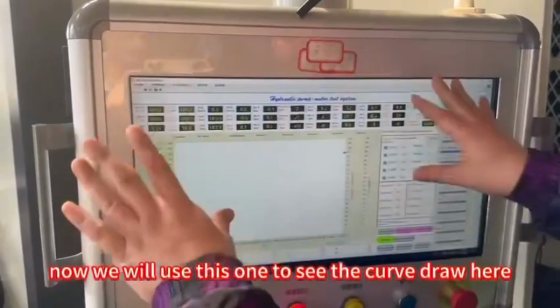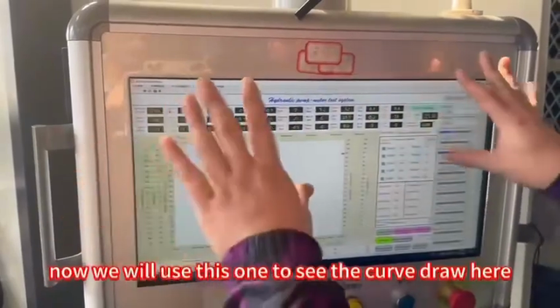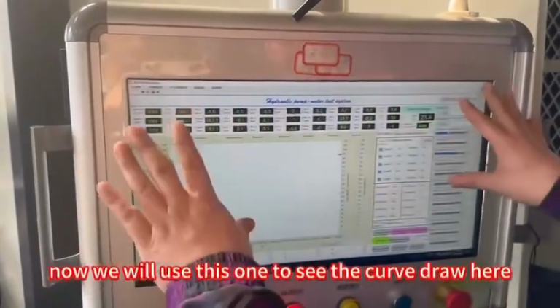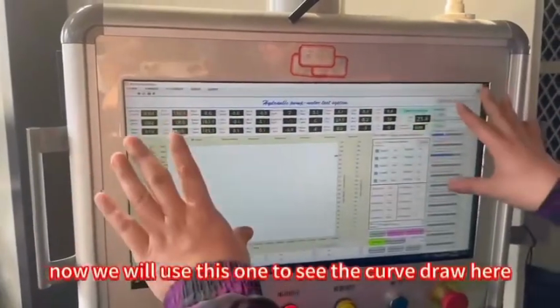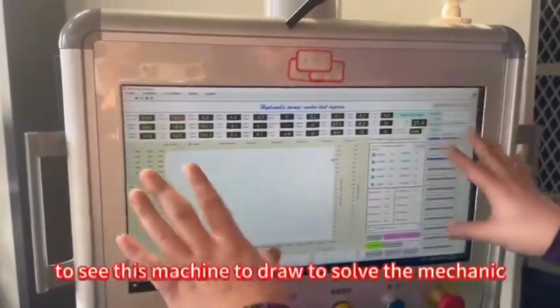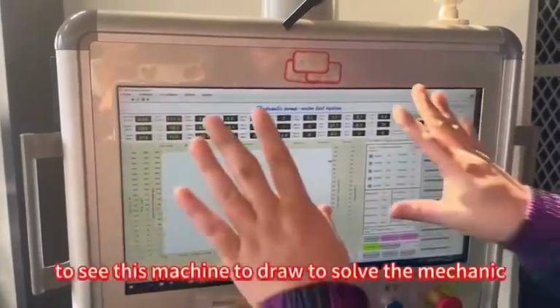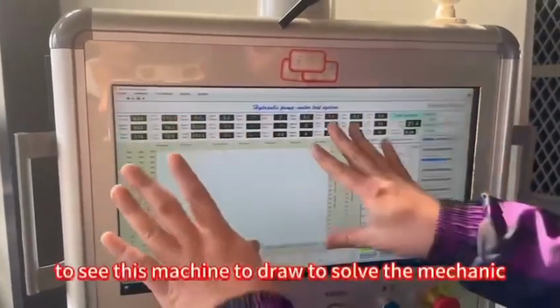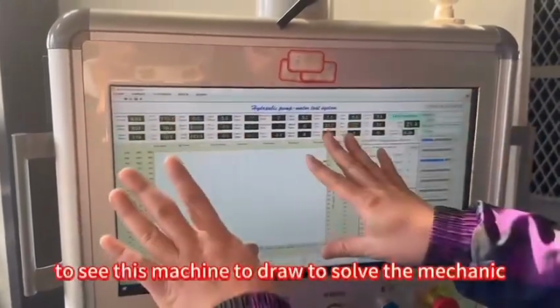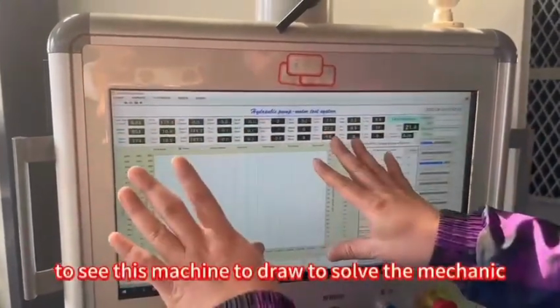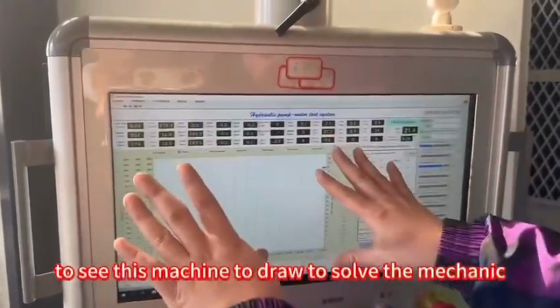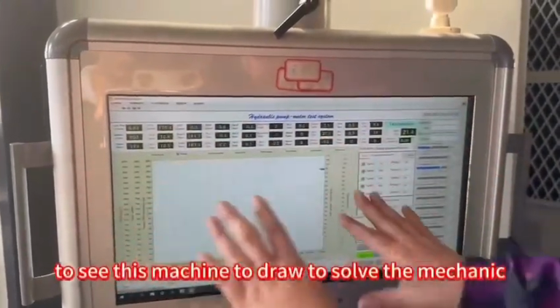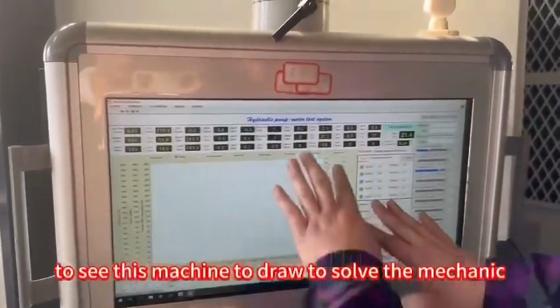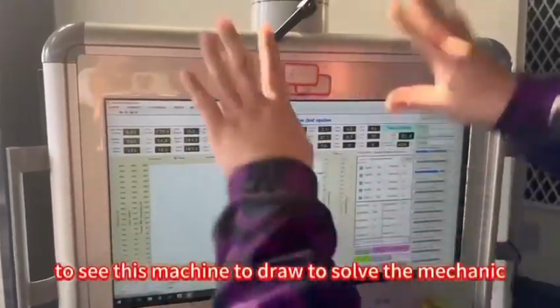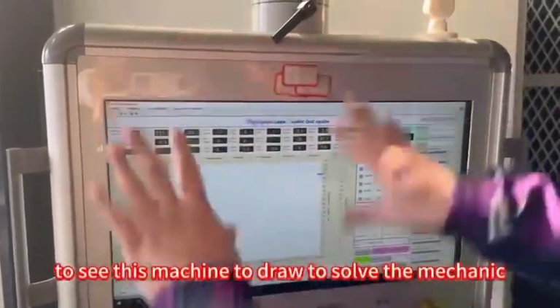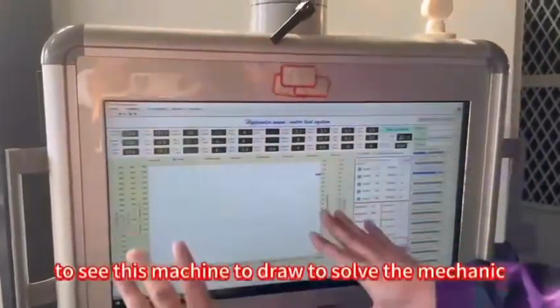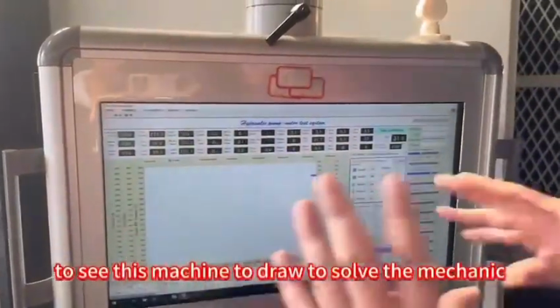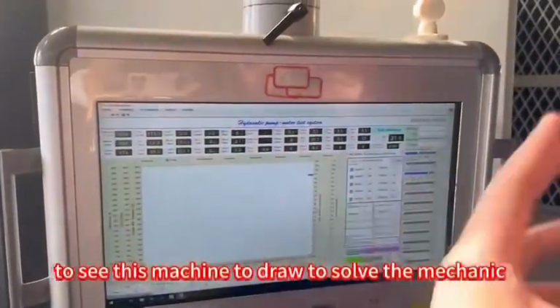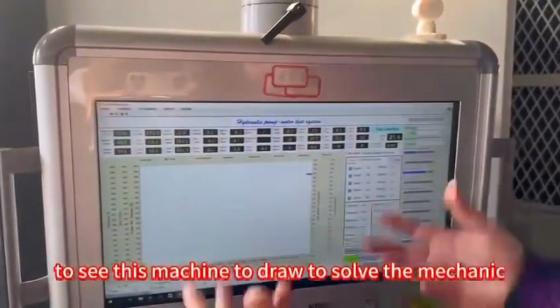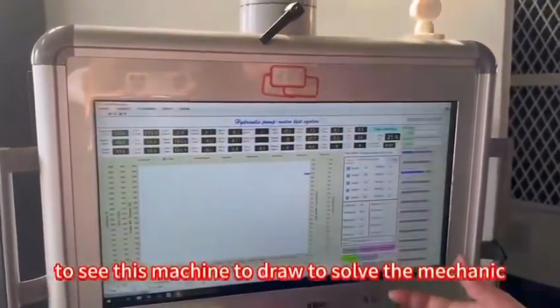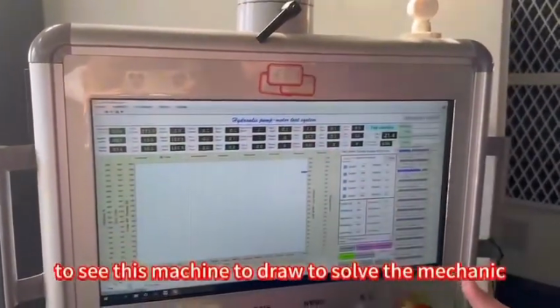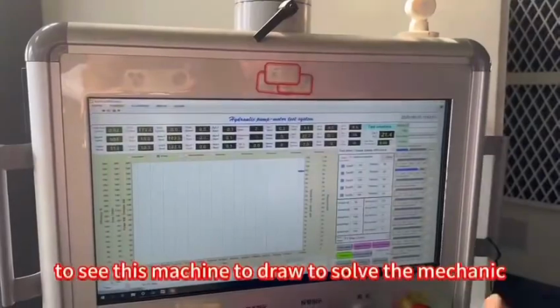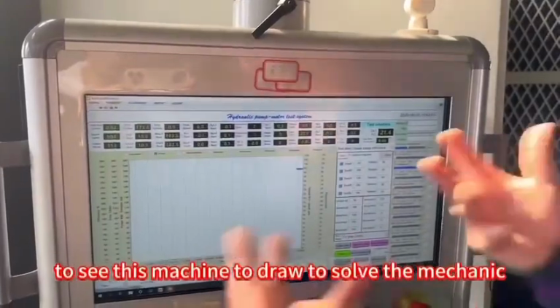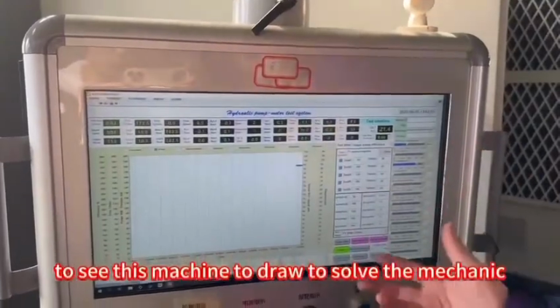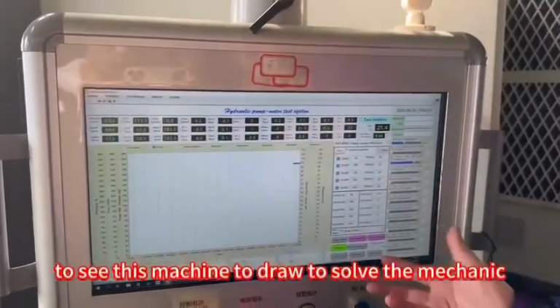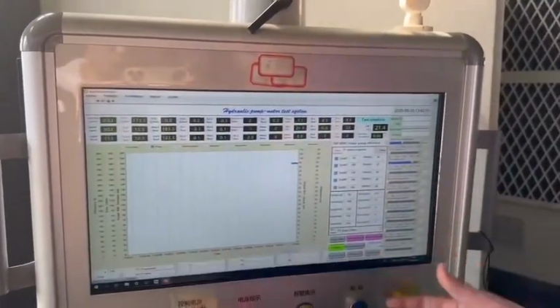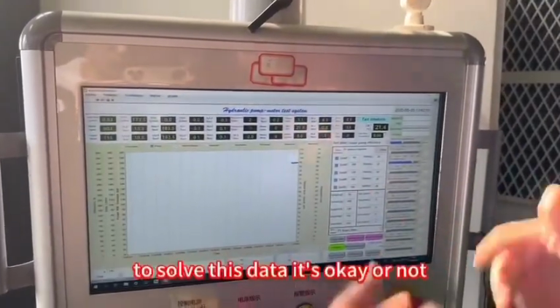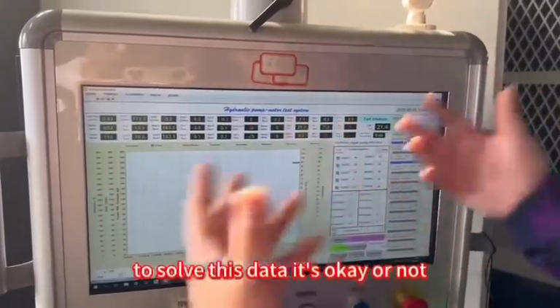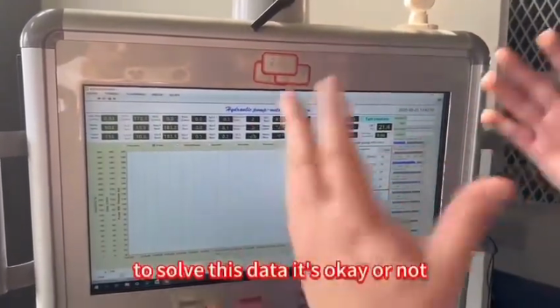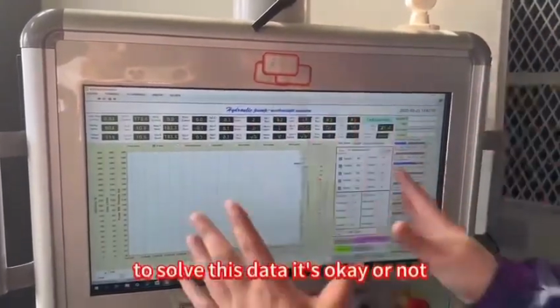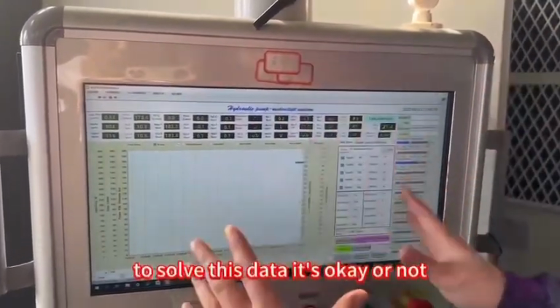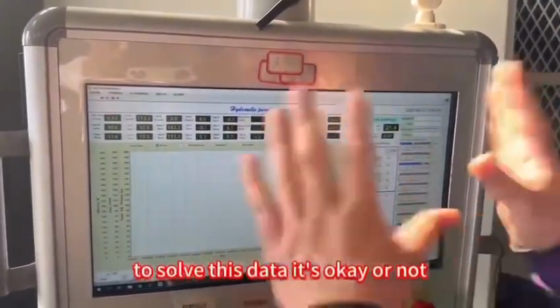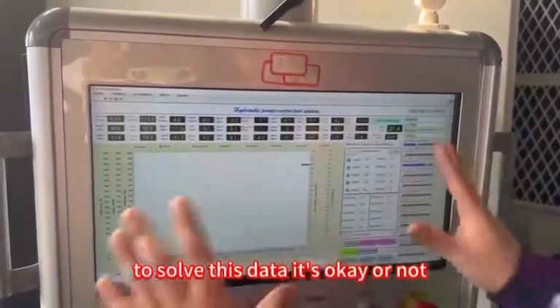We use this to show the mechanic the data — to display whether this machine's readings are okay or not.